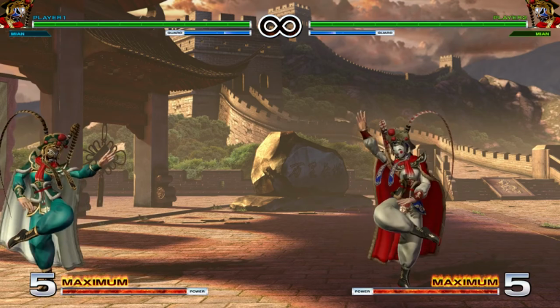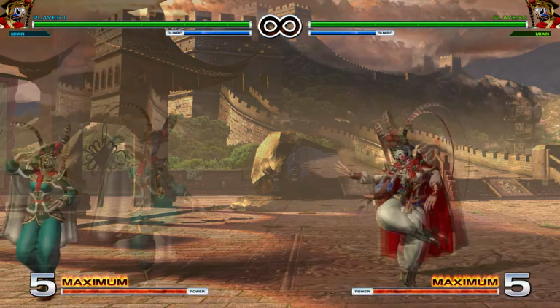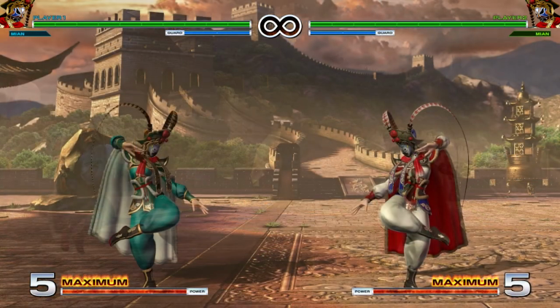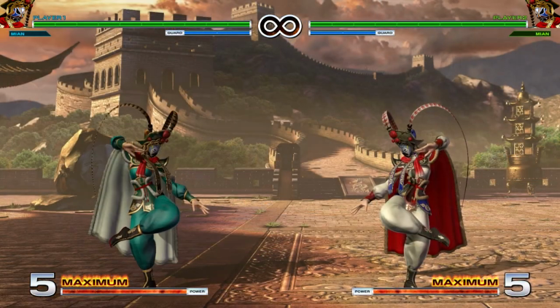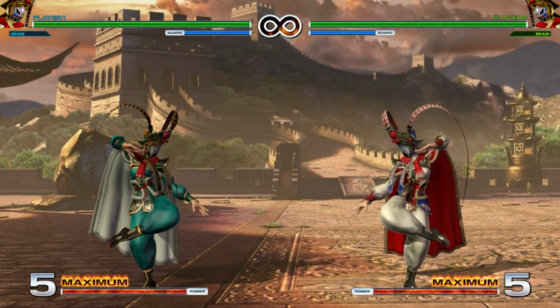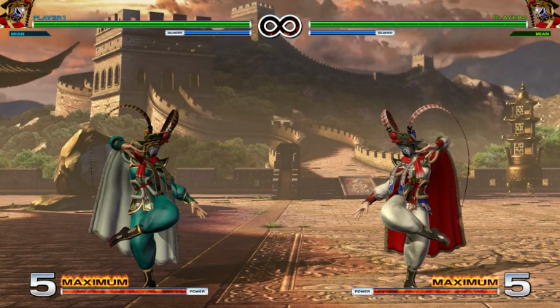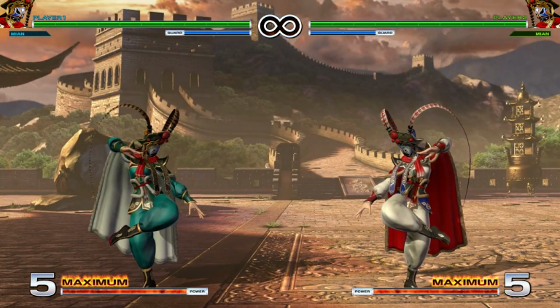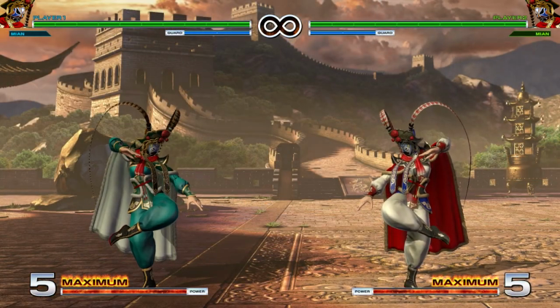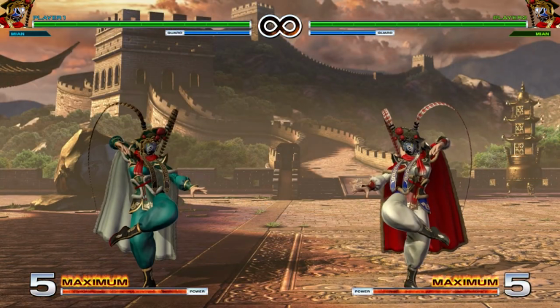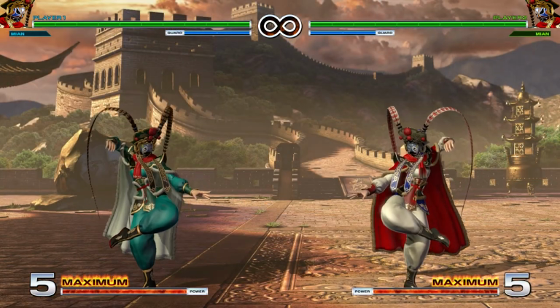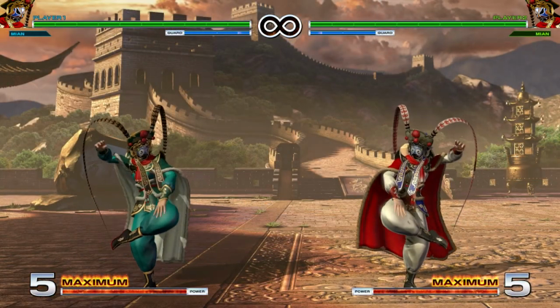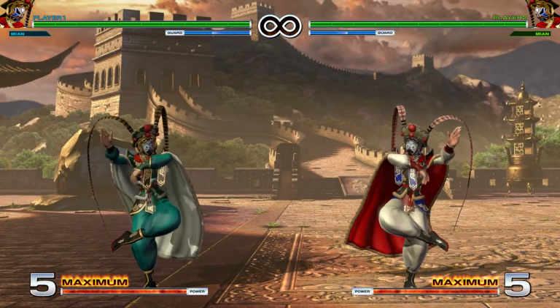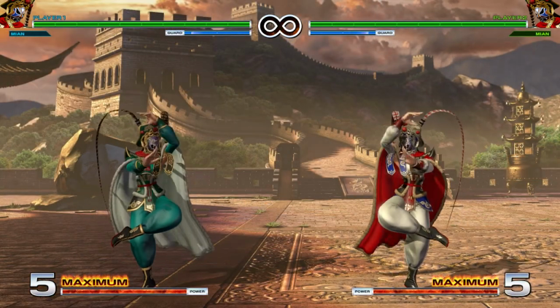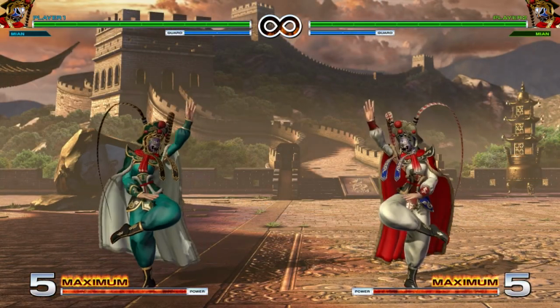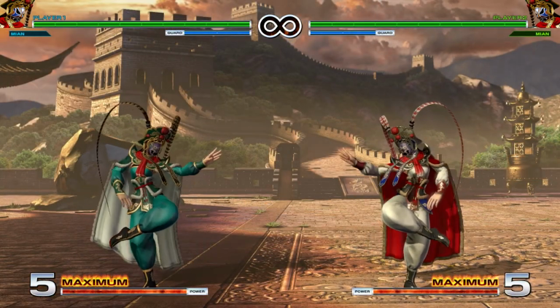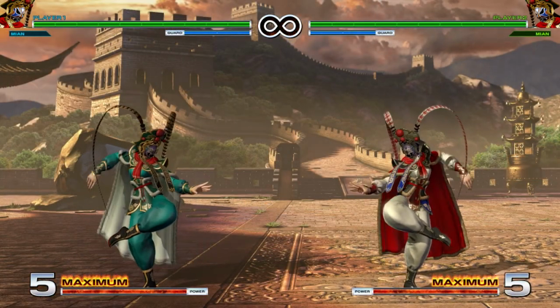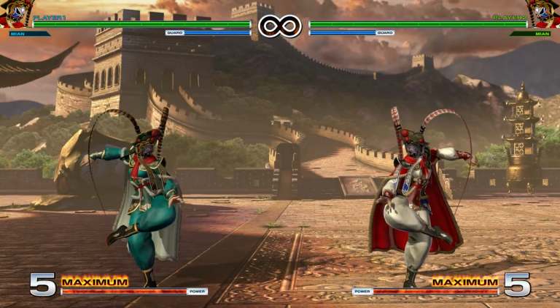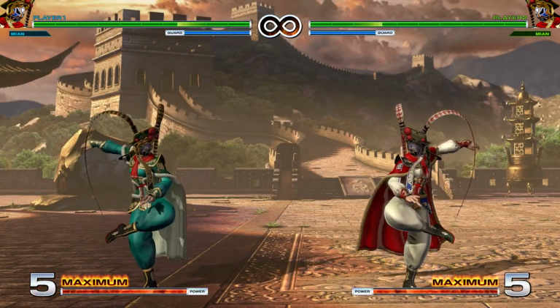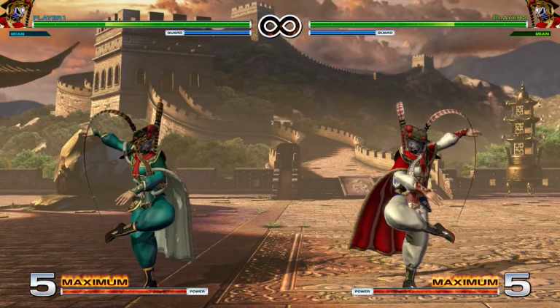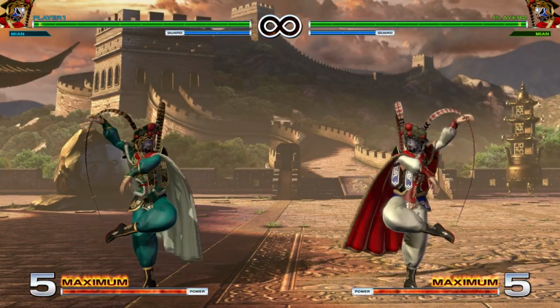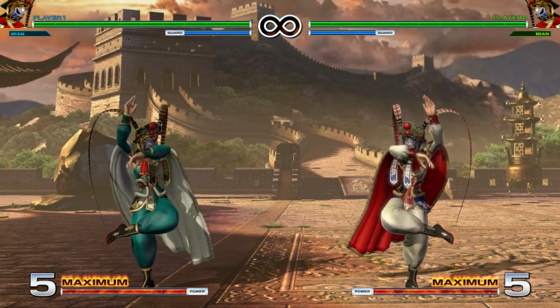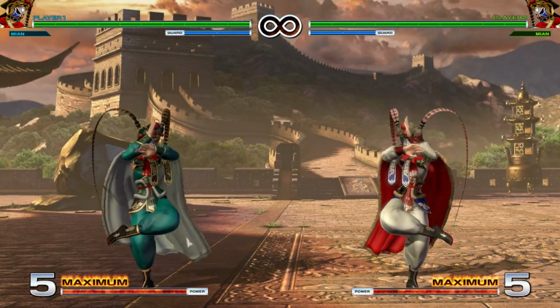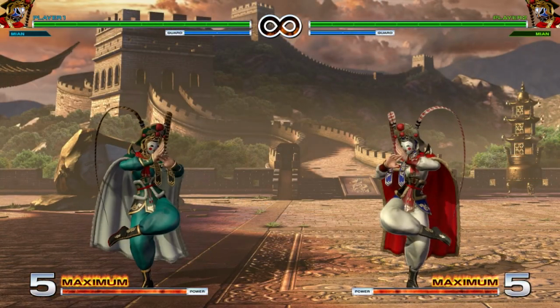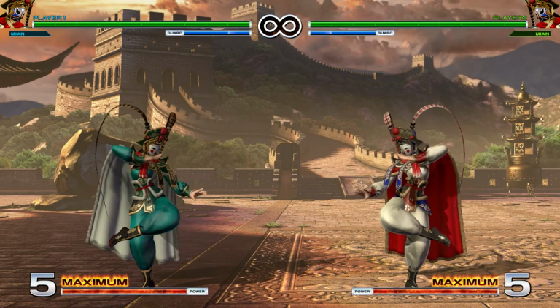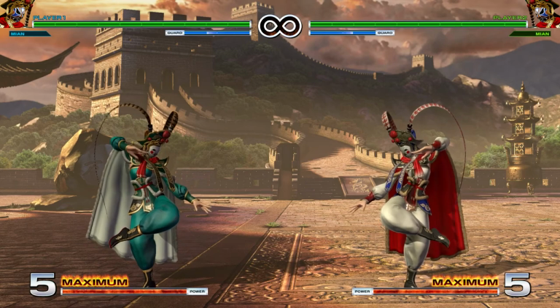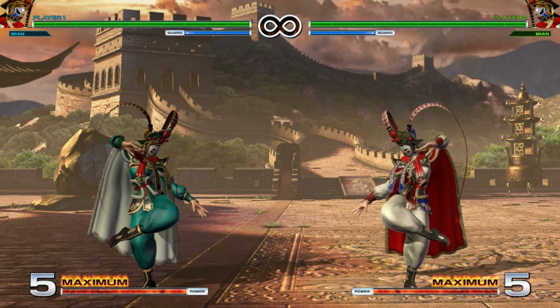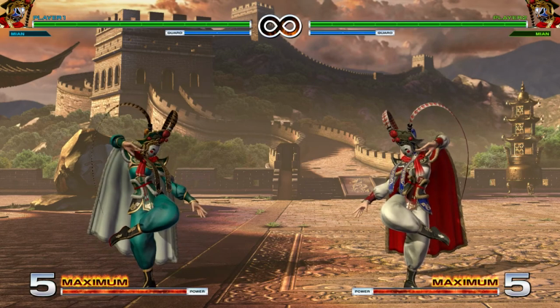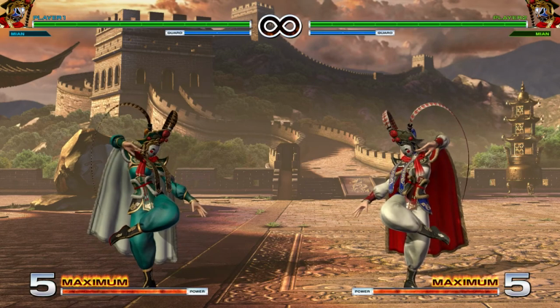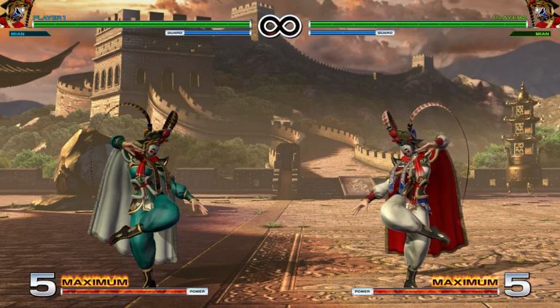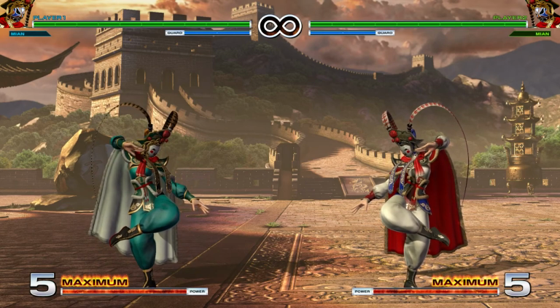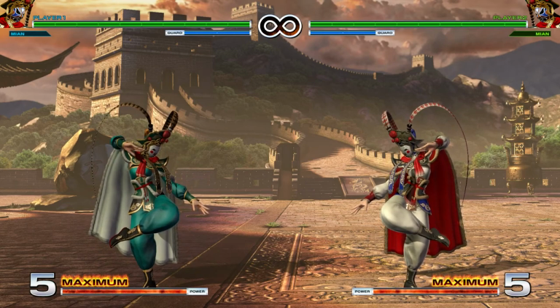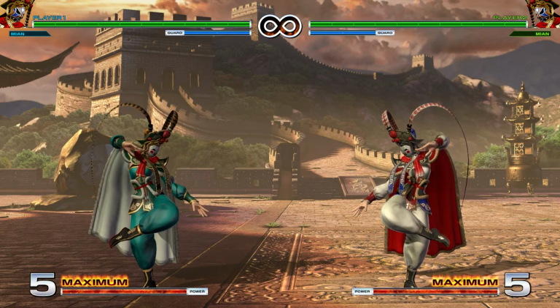Just to reiterate: there's nothing tricky about these dive kicks — even though they're airborne attacks, you can block them both crouching or standing, so they are mids.